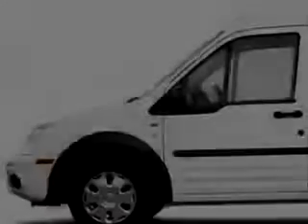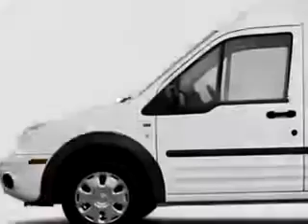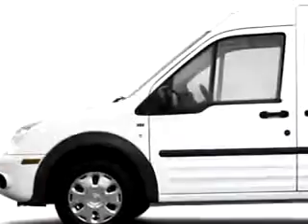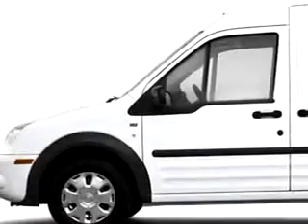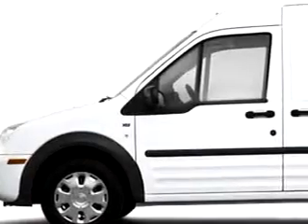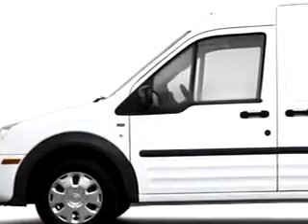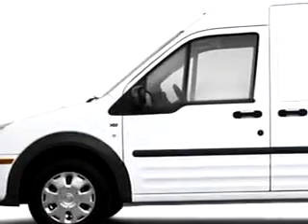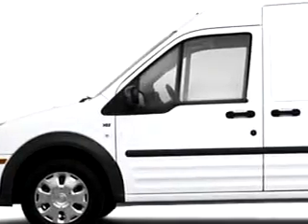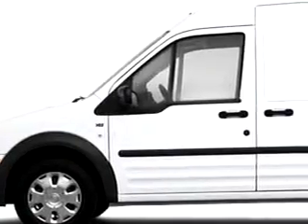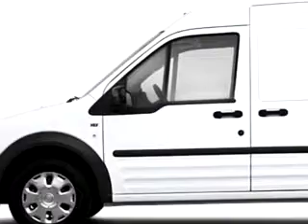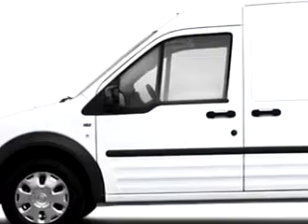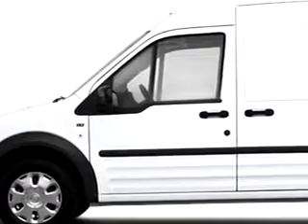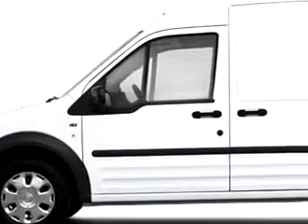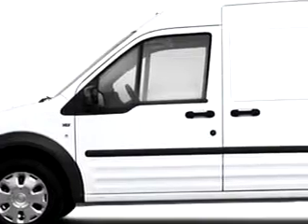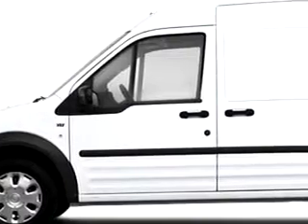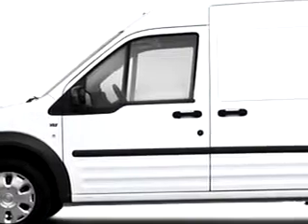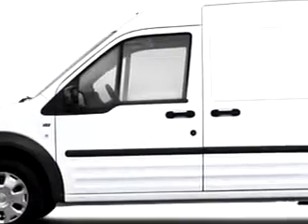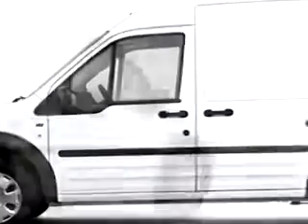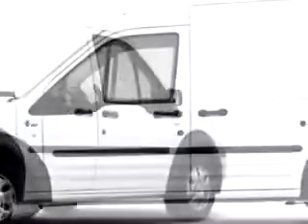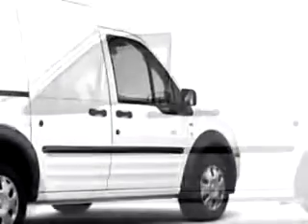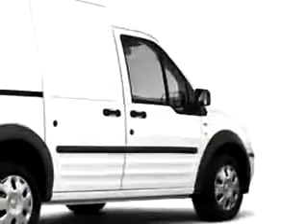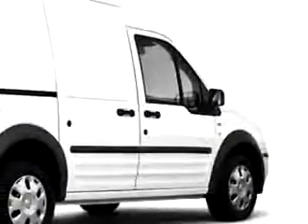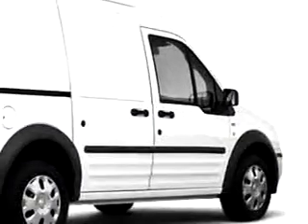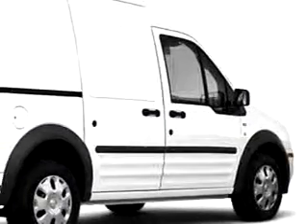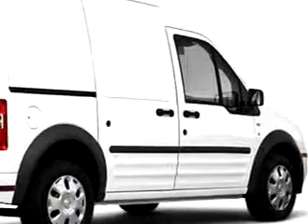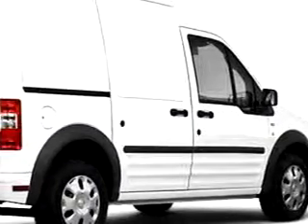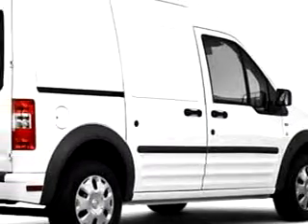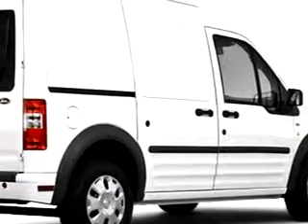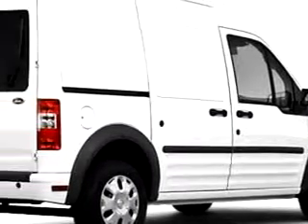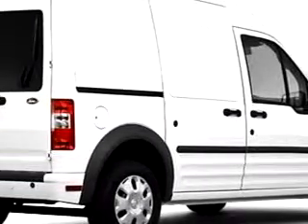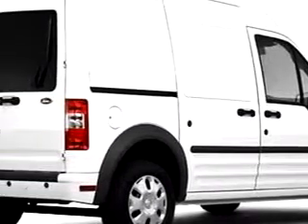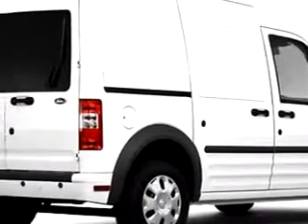Gator Ford Lincoln Mercury knows you want more than just a car. You have a purpose for your vehicle.